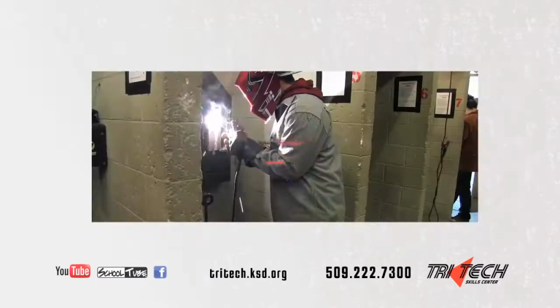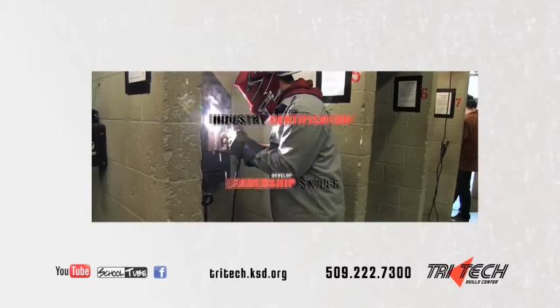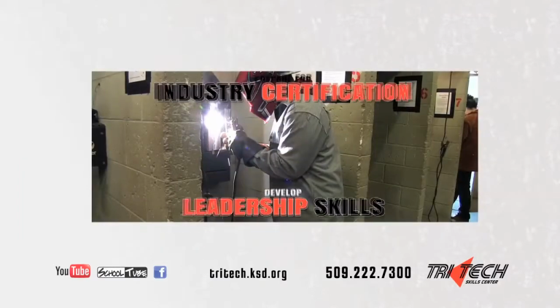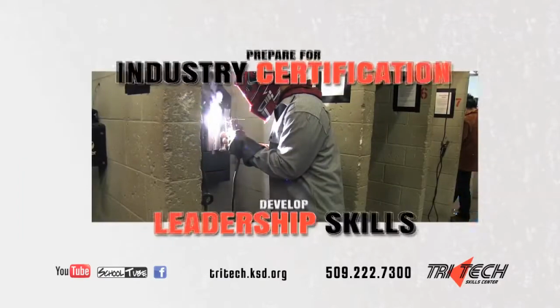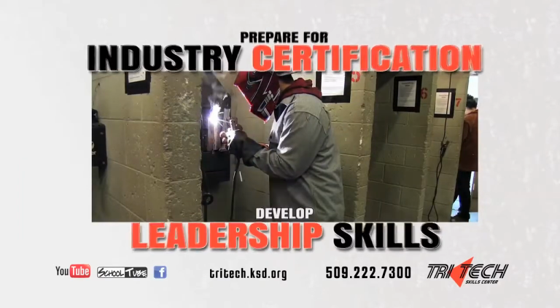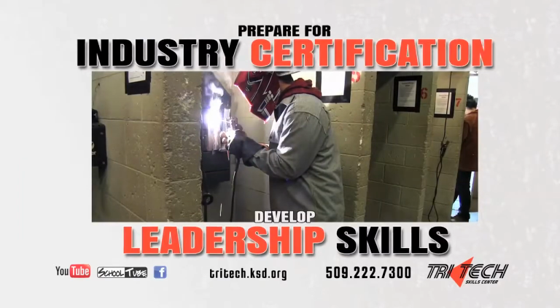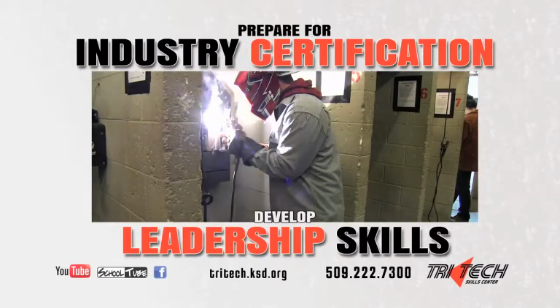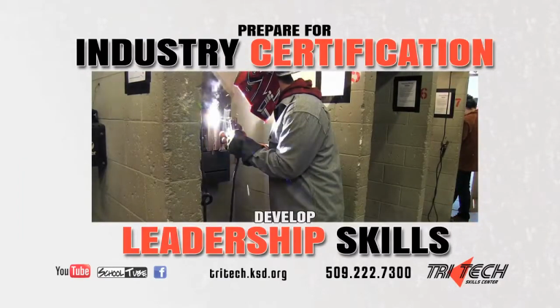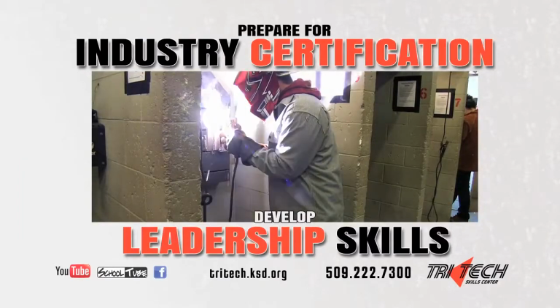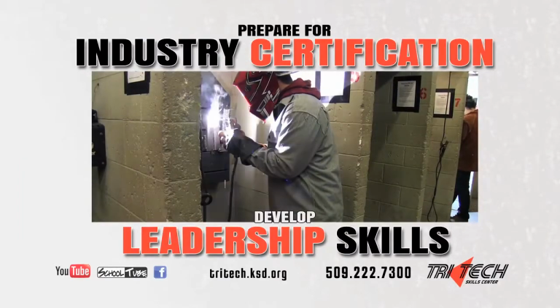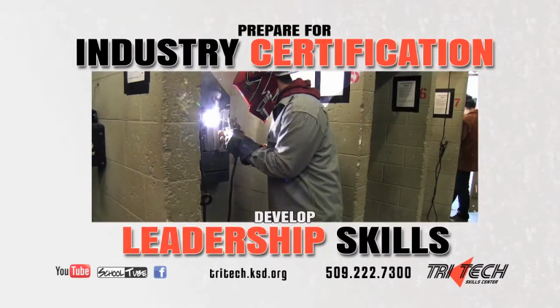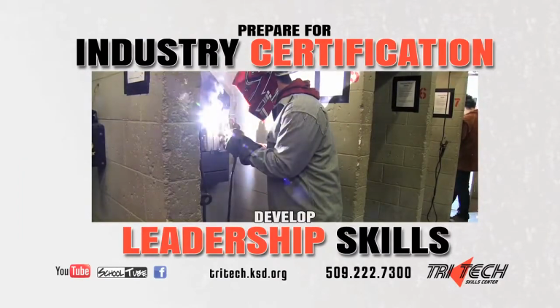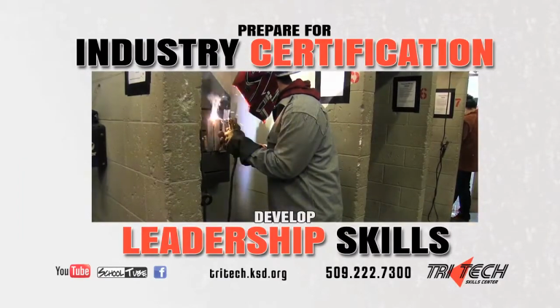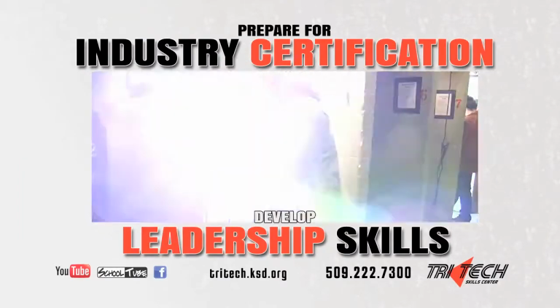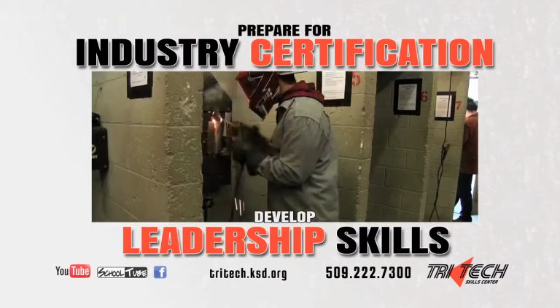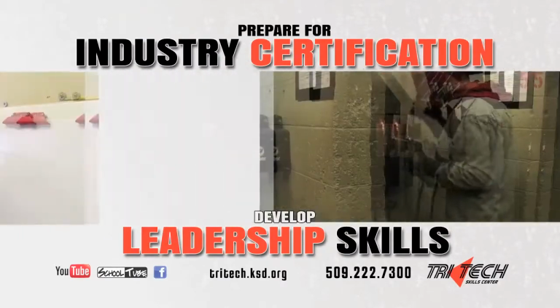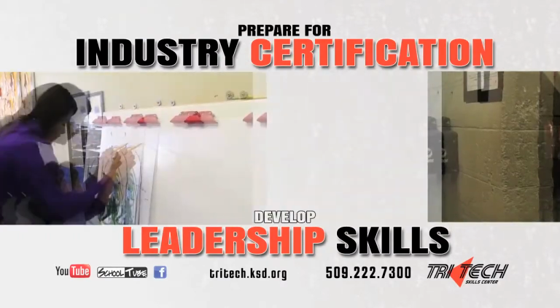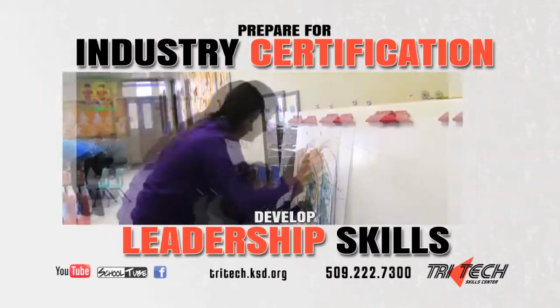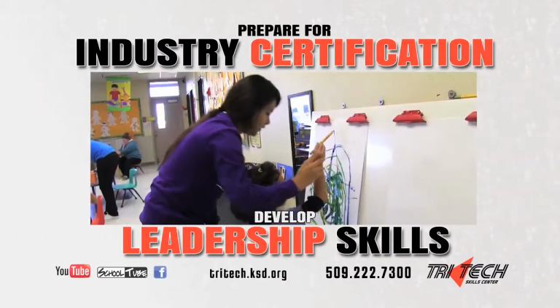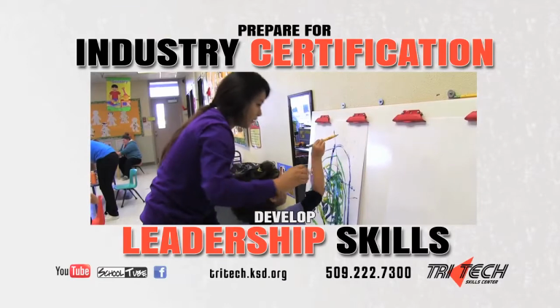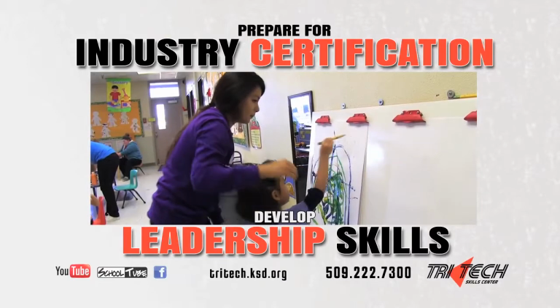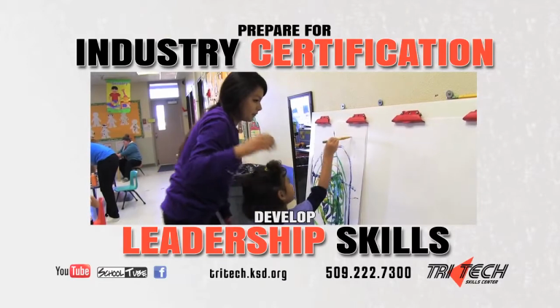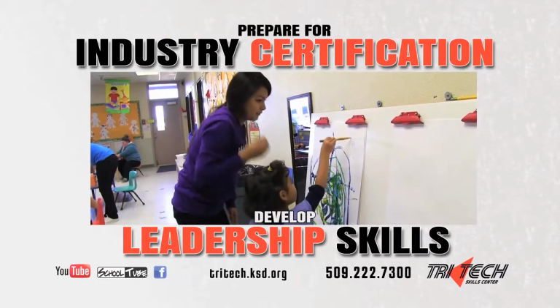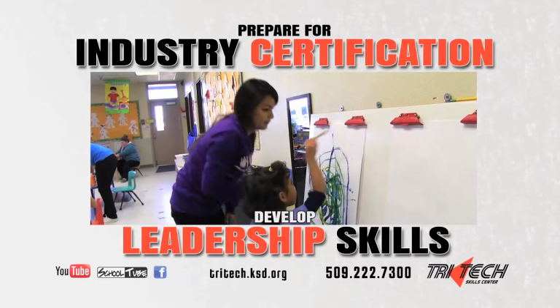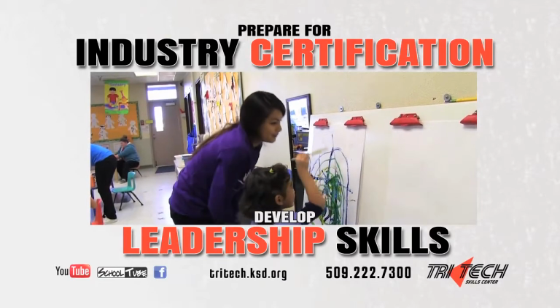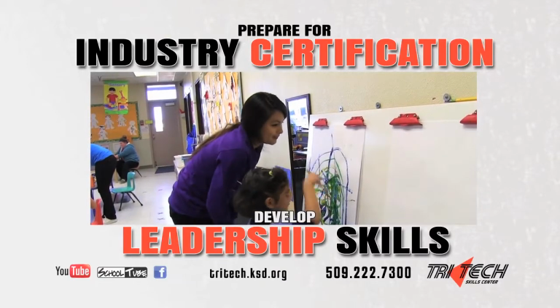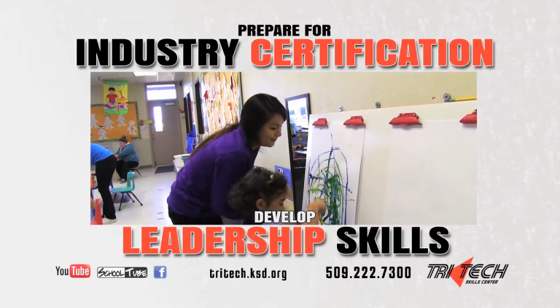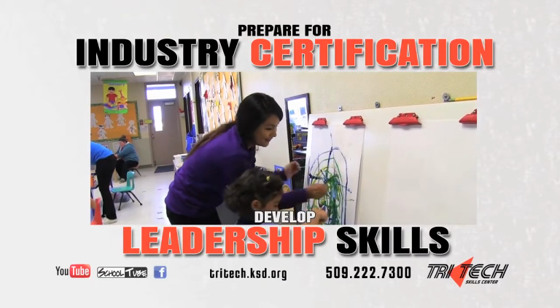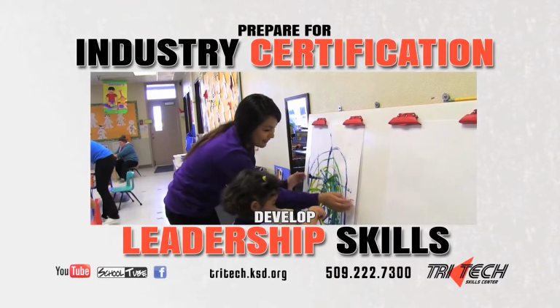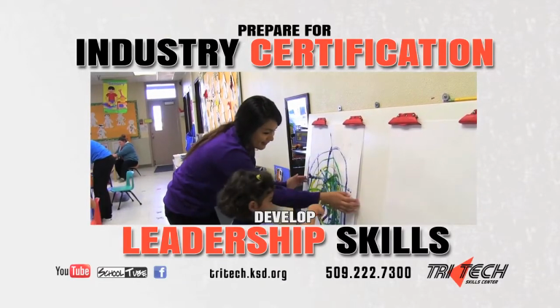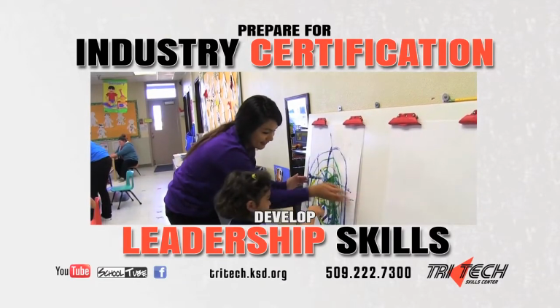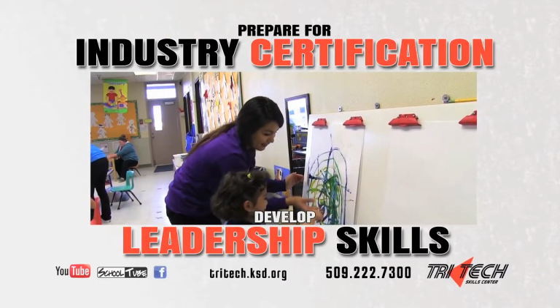If you're in a public, private, or home-schooled environment, 16 to 20 years old, and have yet to receive your diploma, you can attend TriTech.